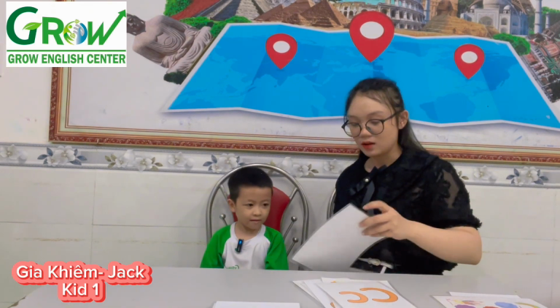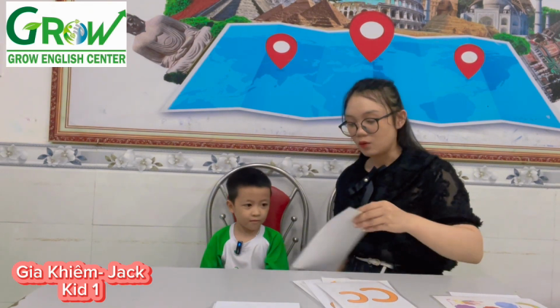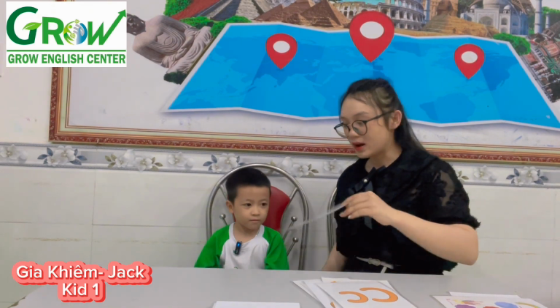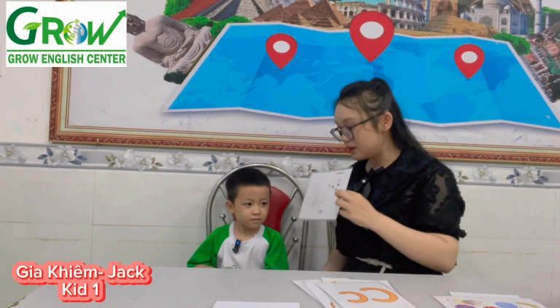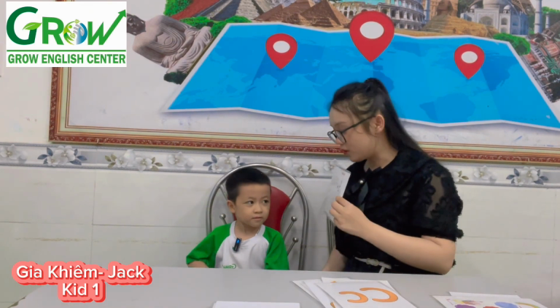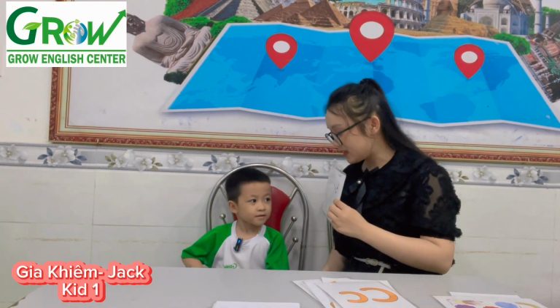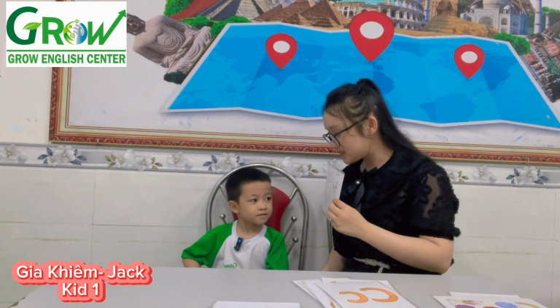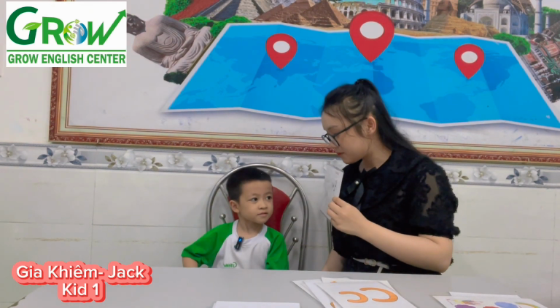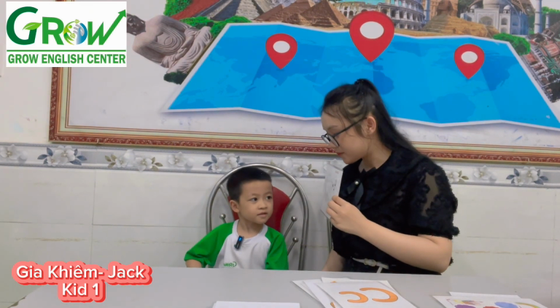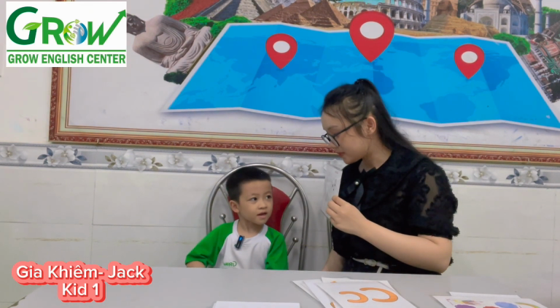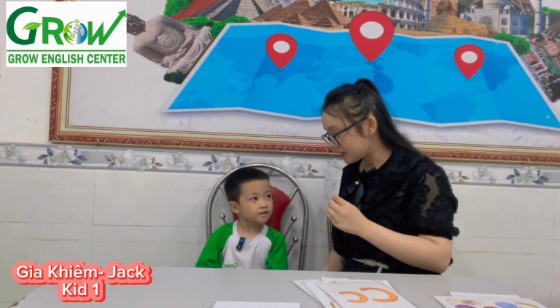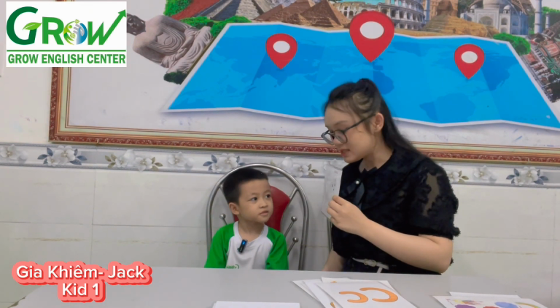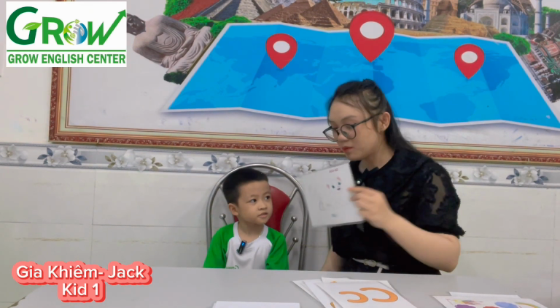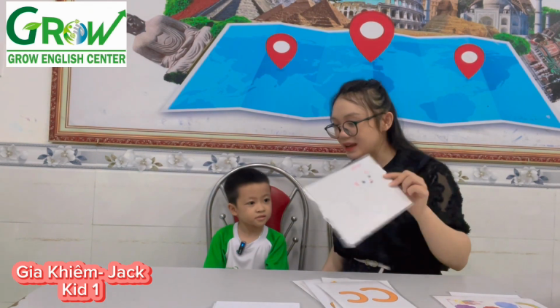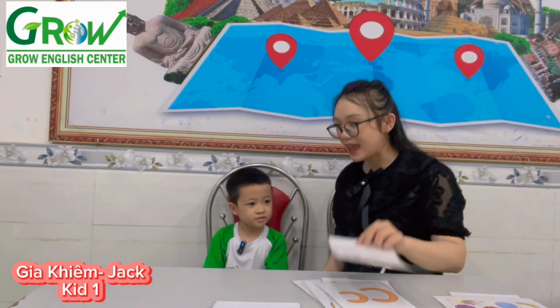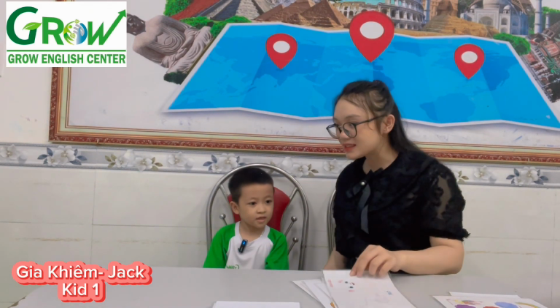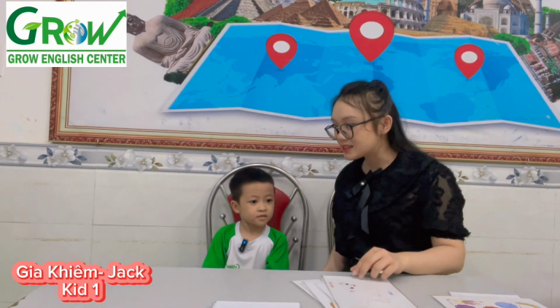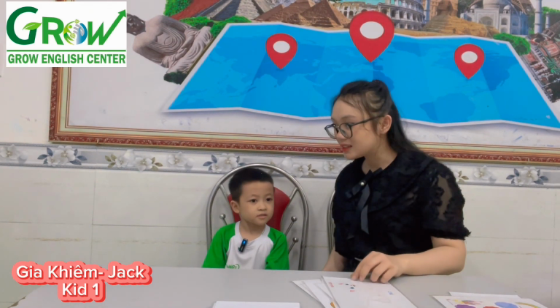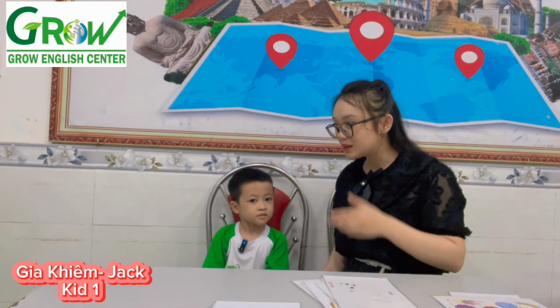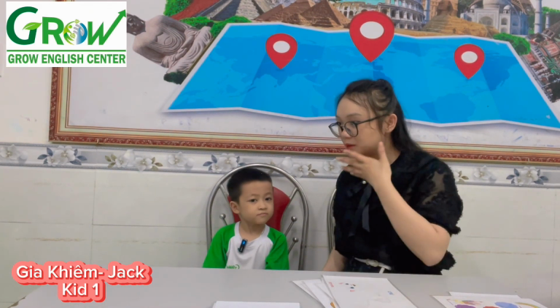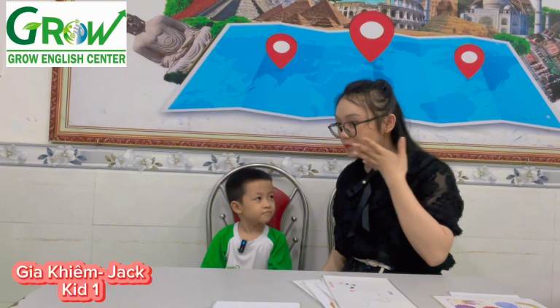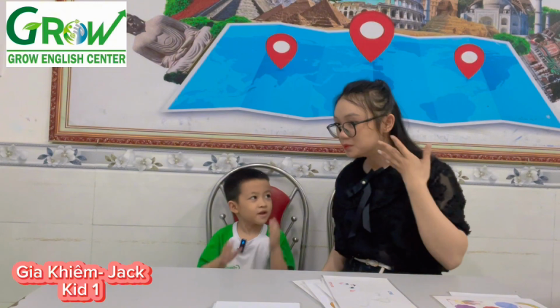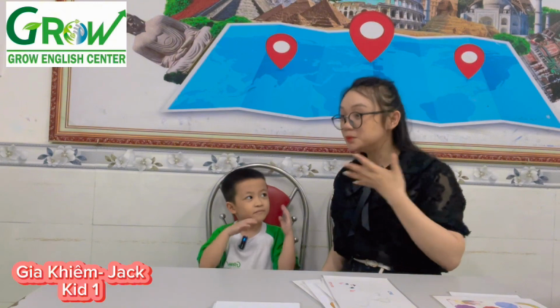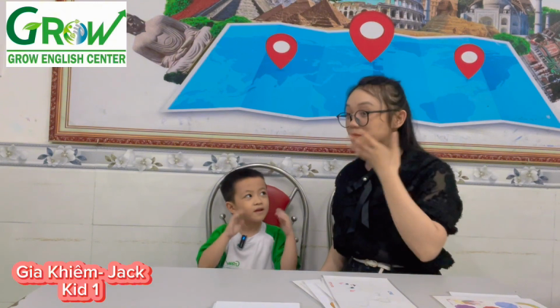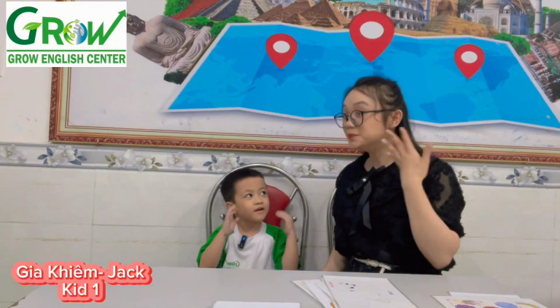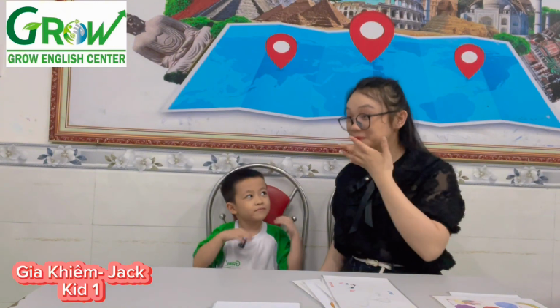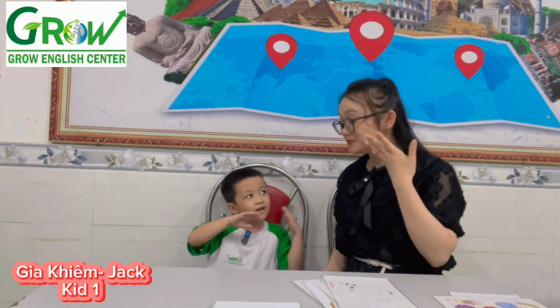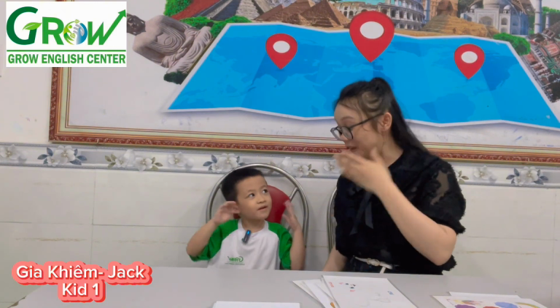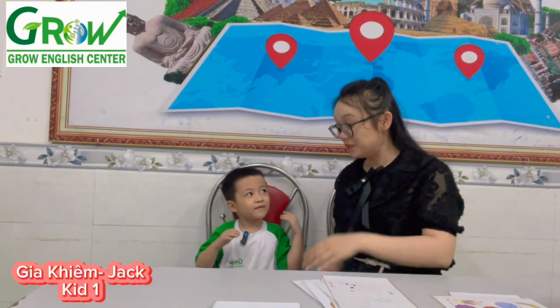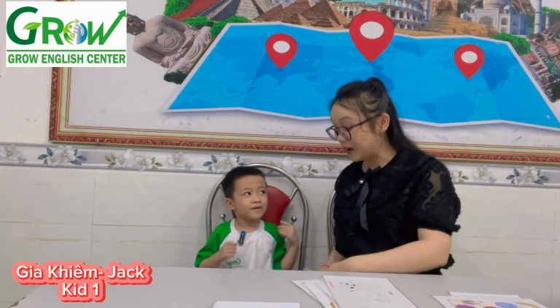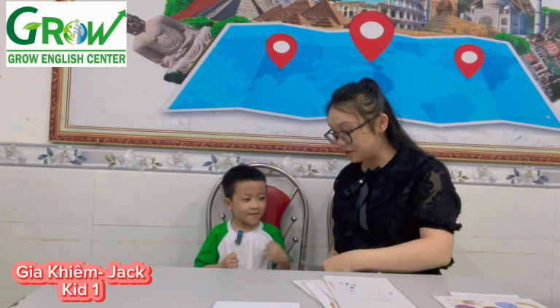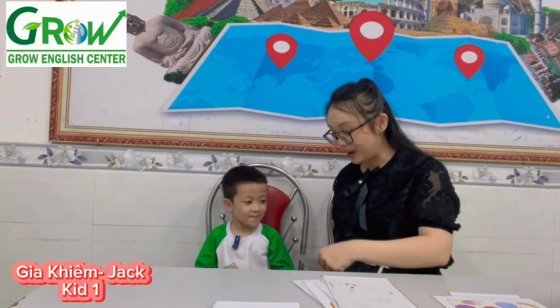What animal is it? Cat. Show me a cat. Mew, mew, mew. Mew, mew, mew.